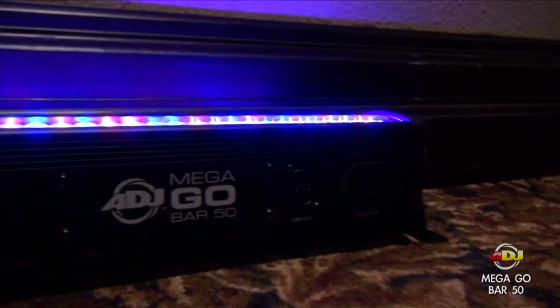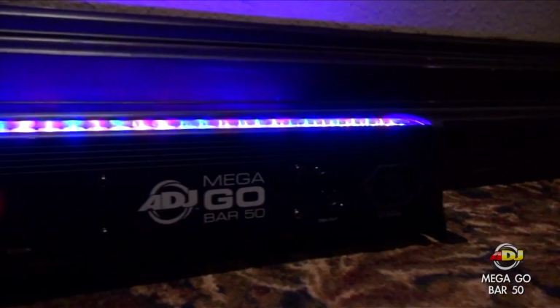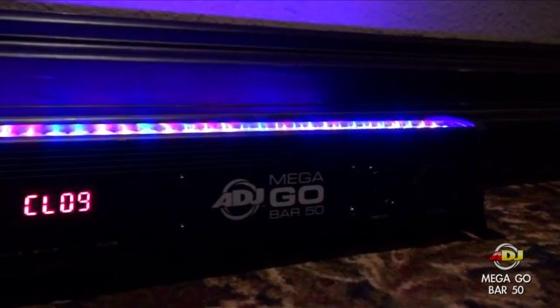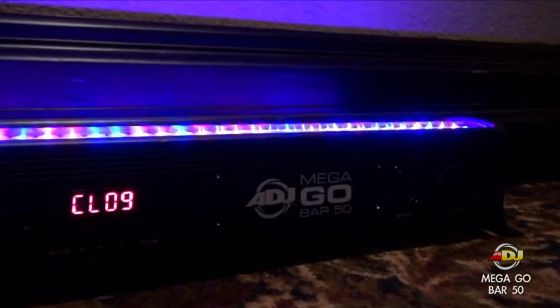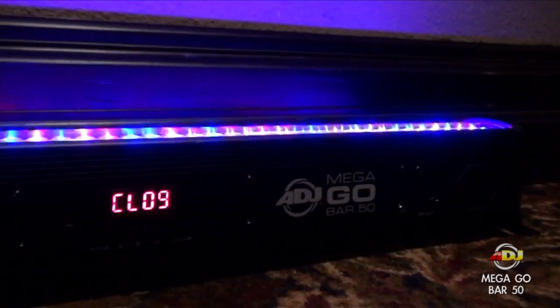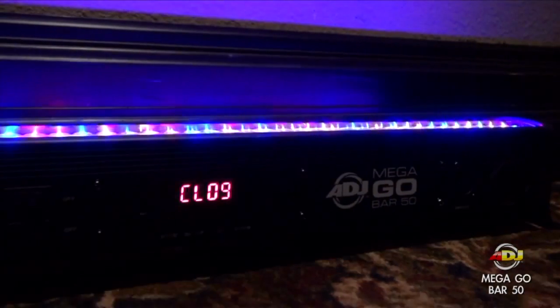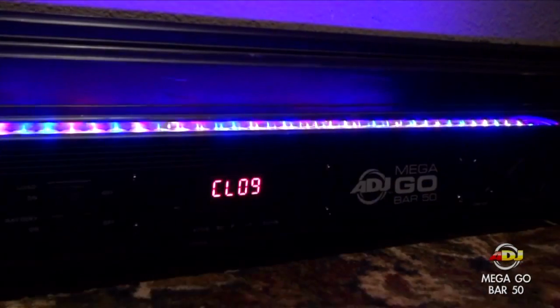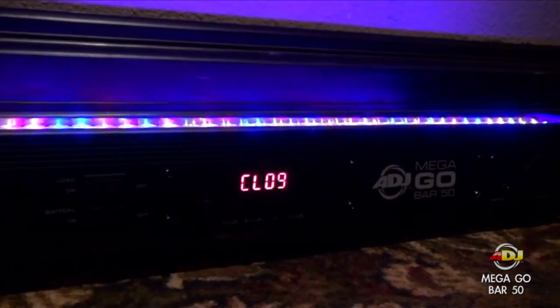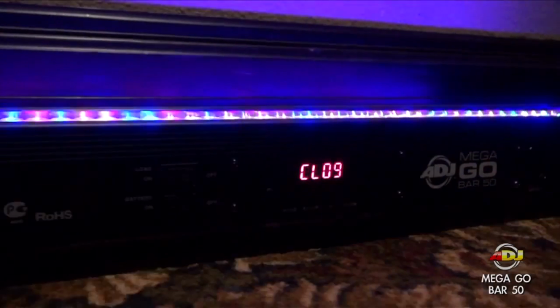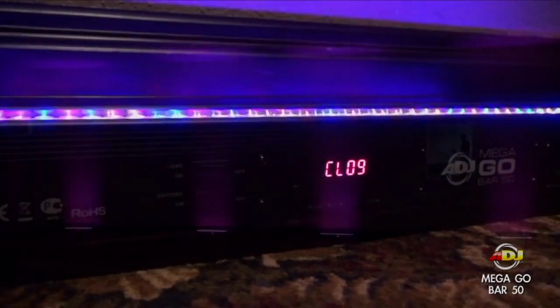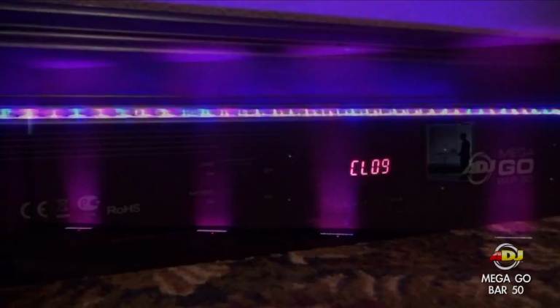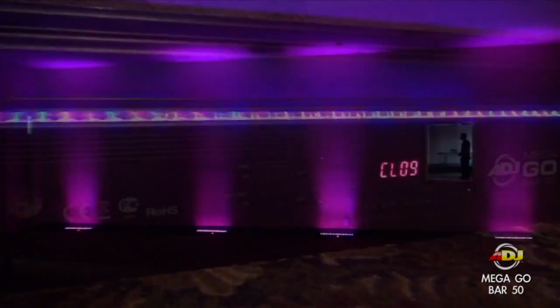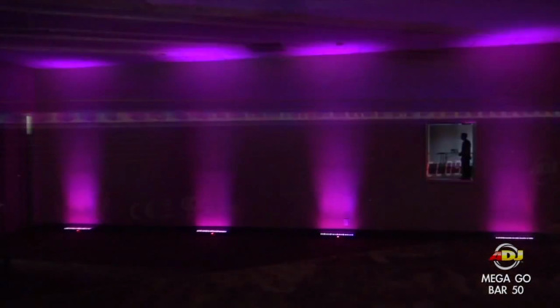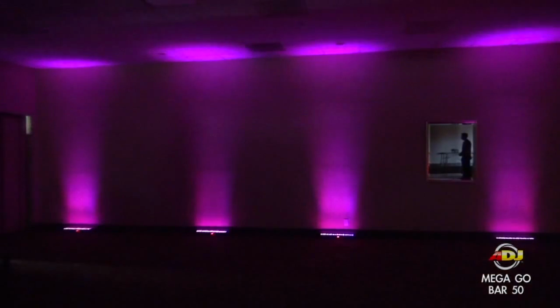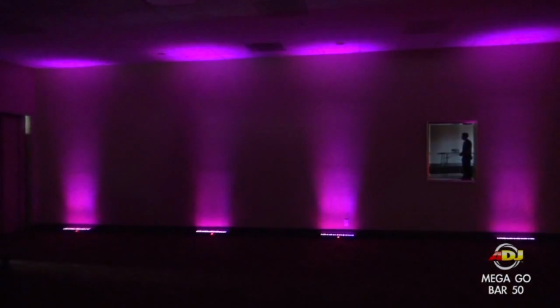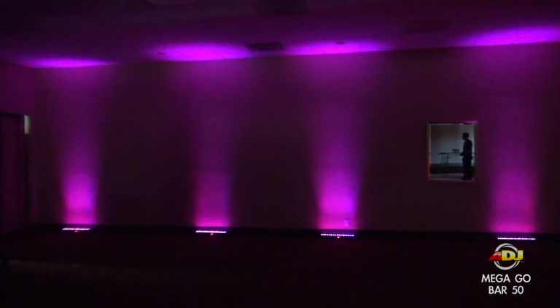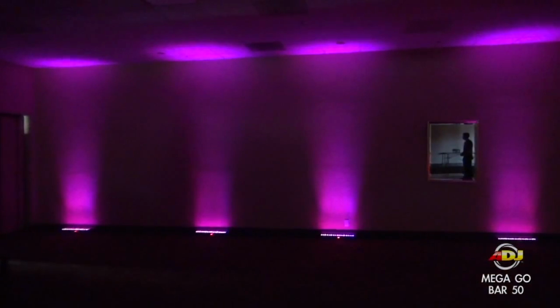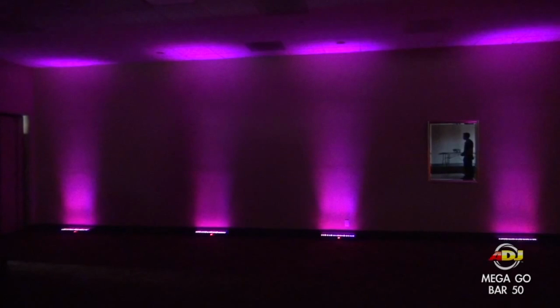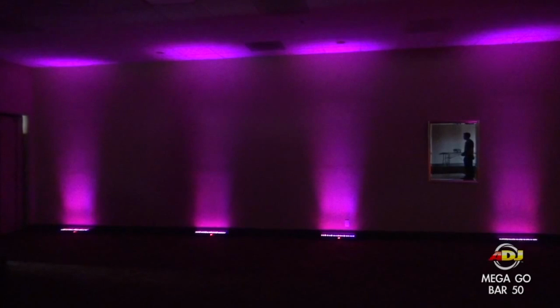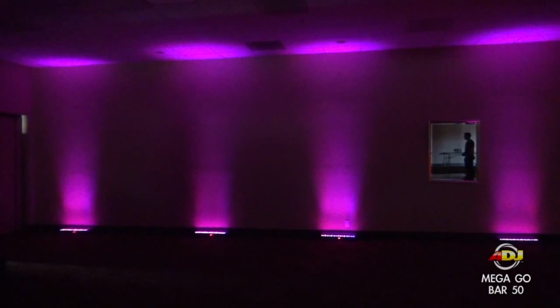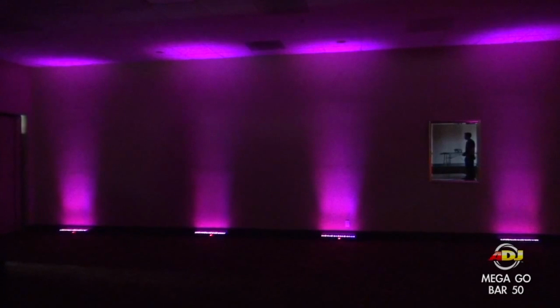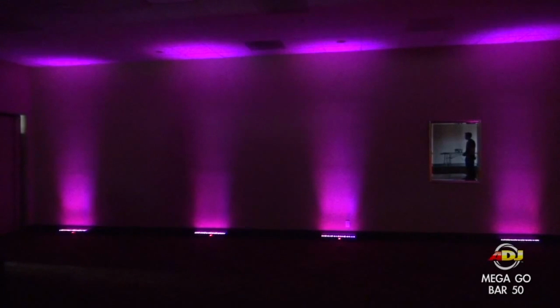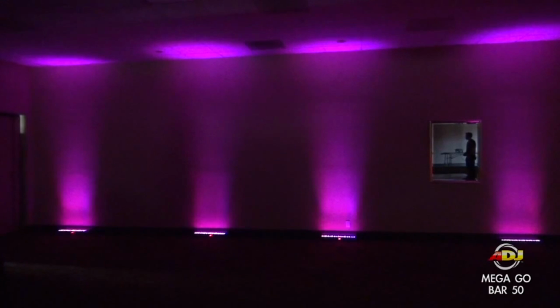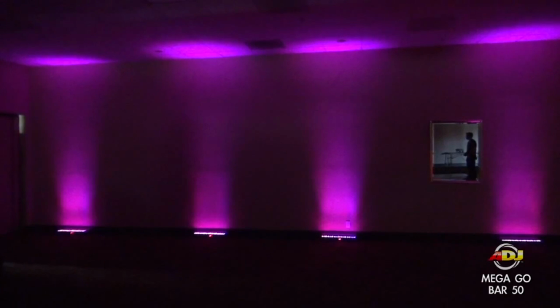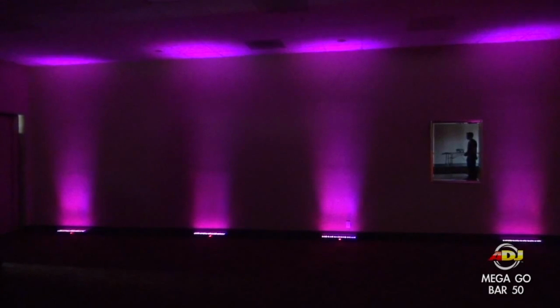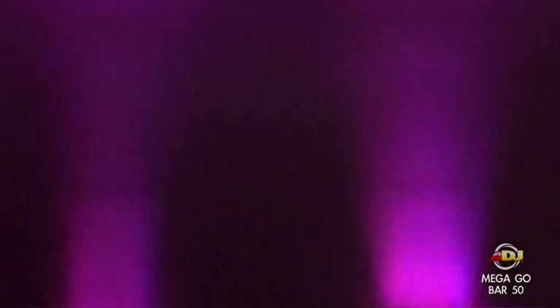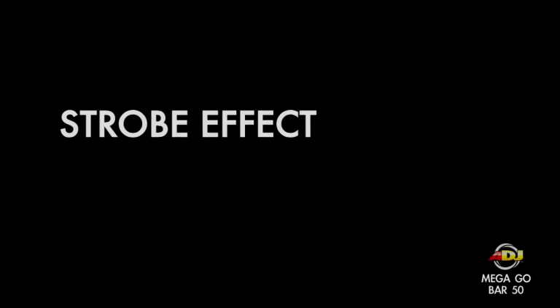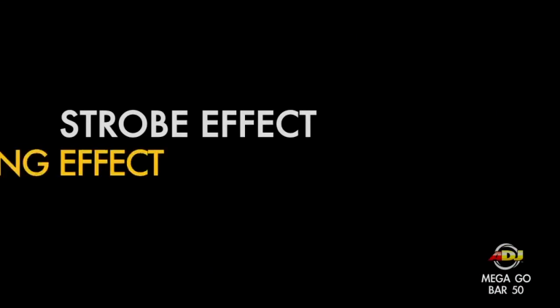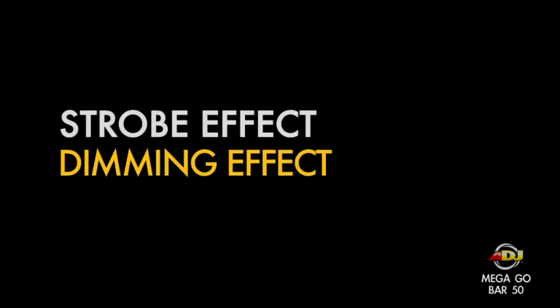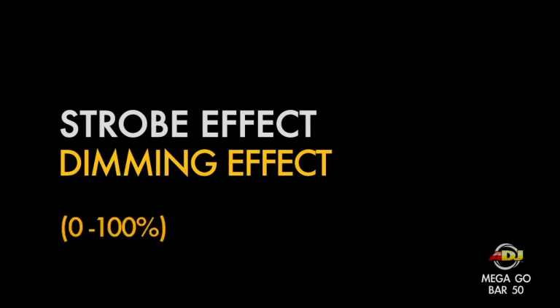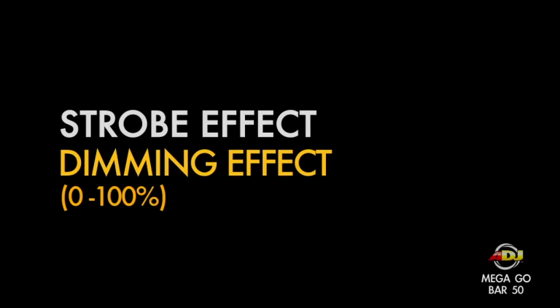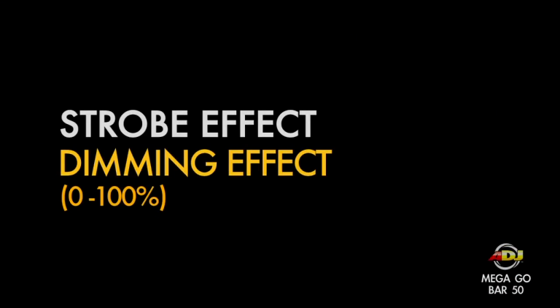It has a 40 degree beam angle as well as a strobe effect and a dimming effect from 0 to 100%.